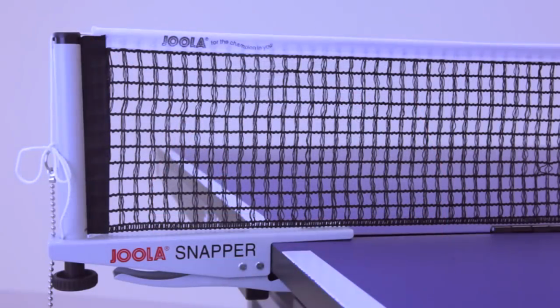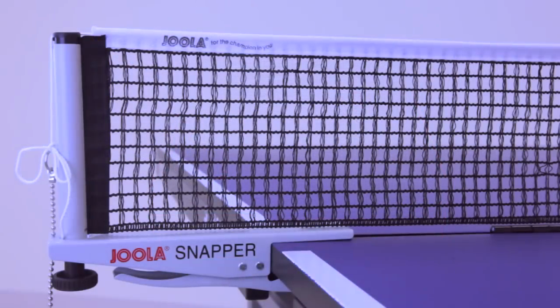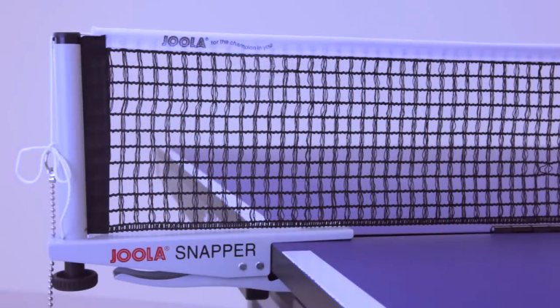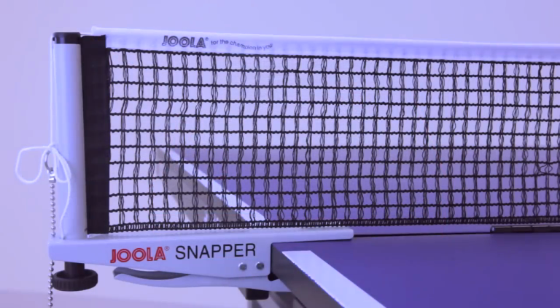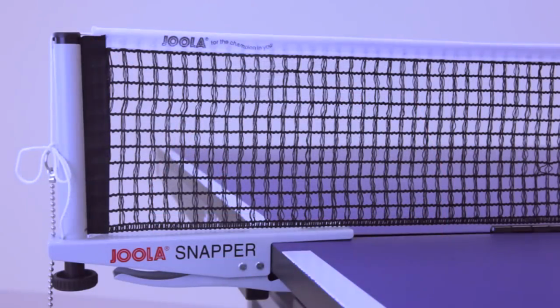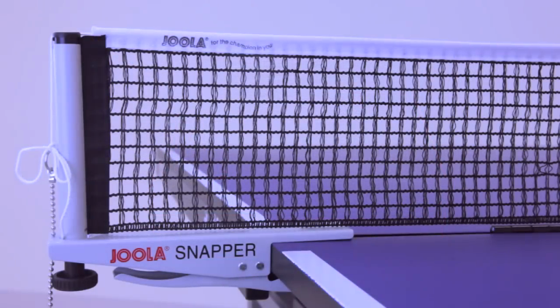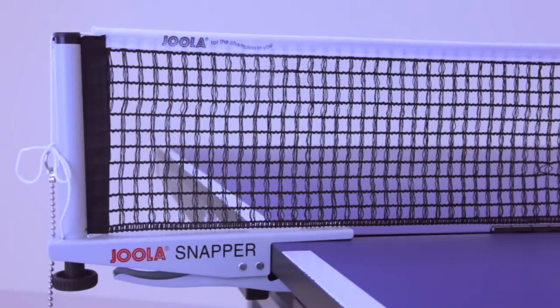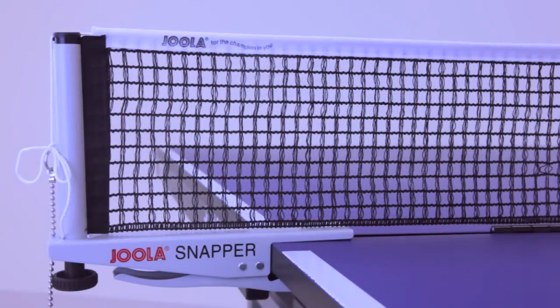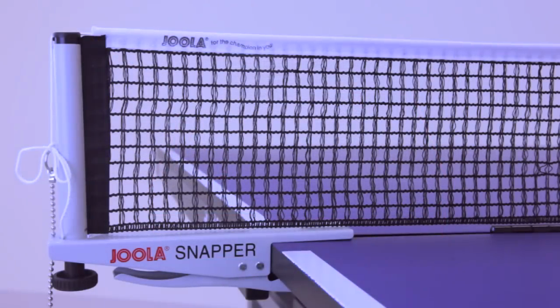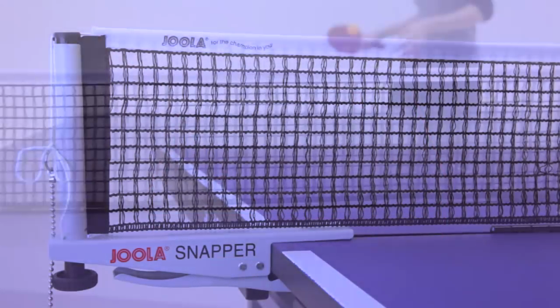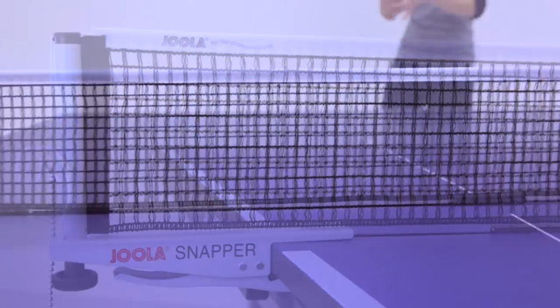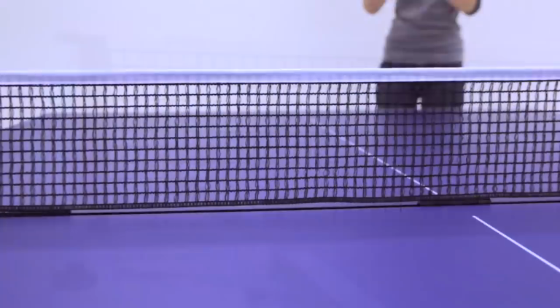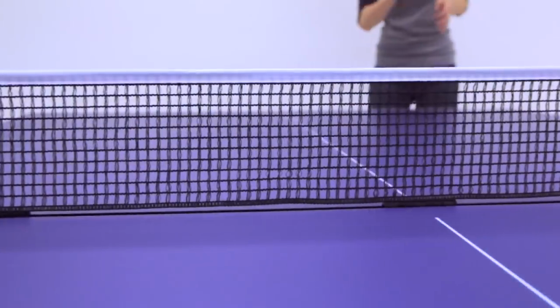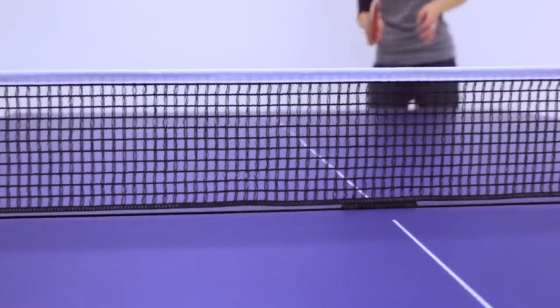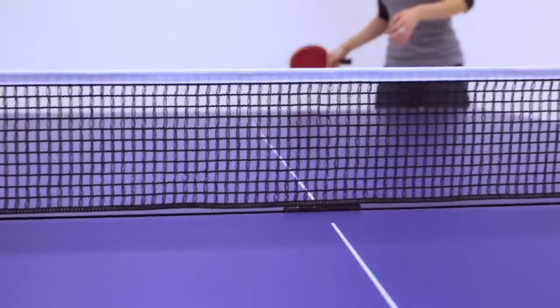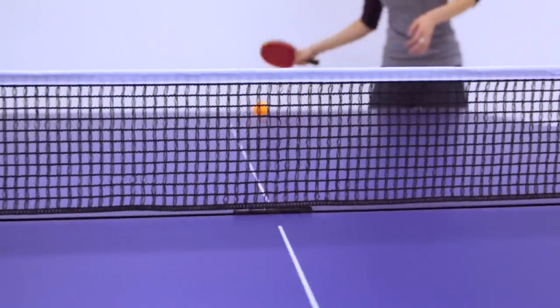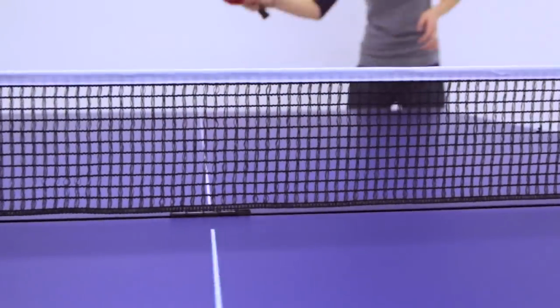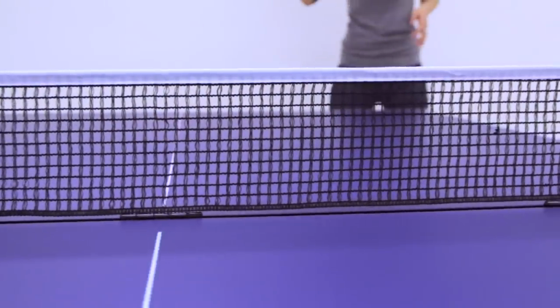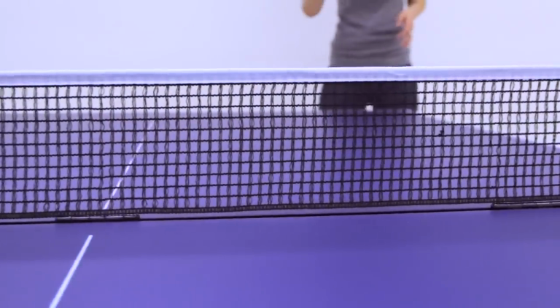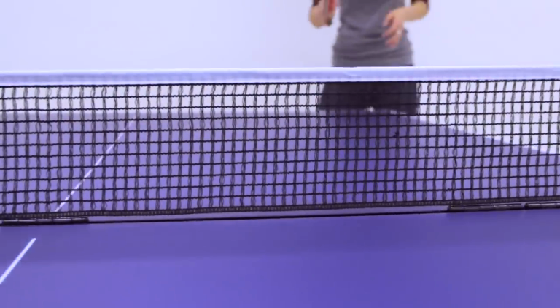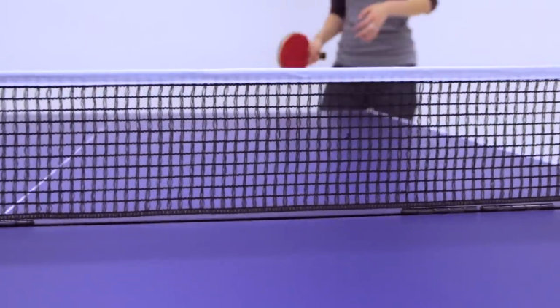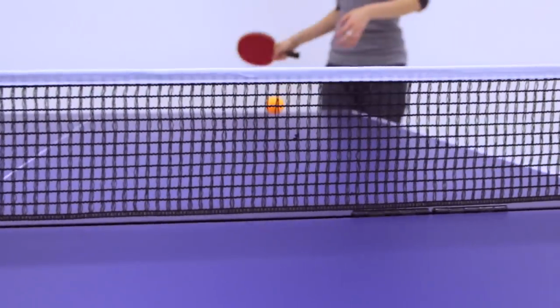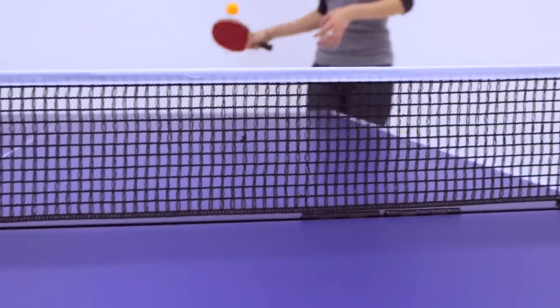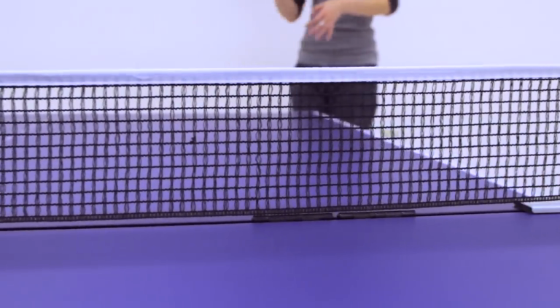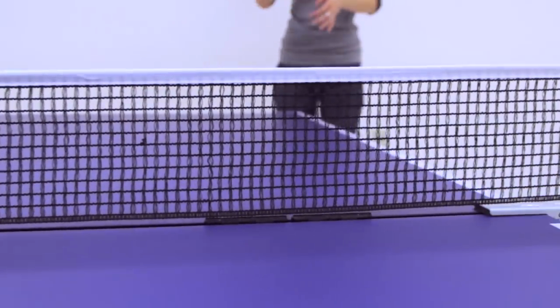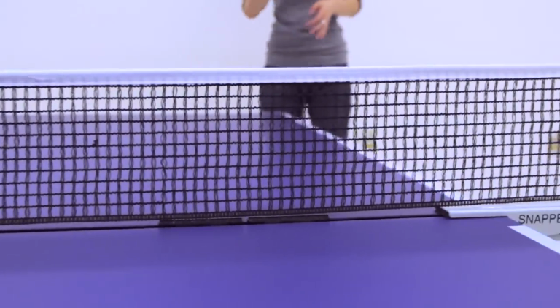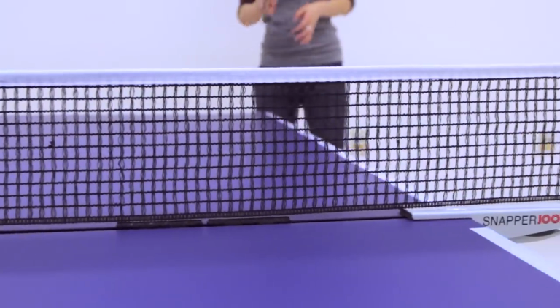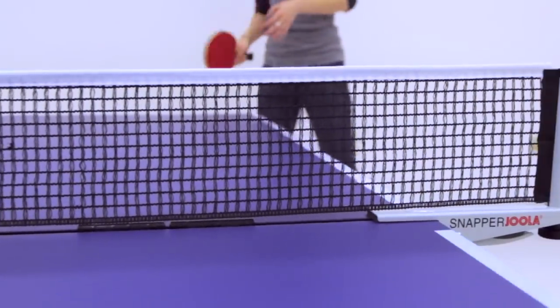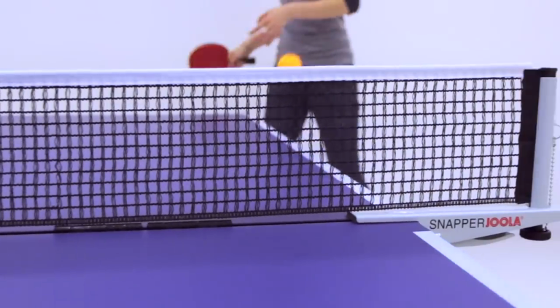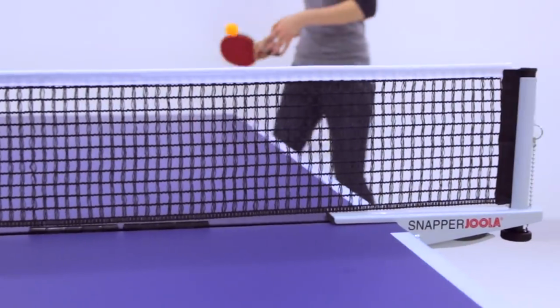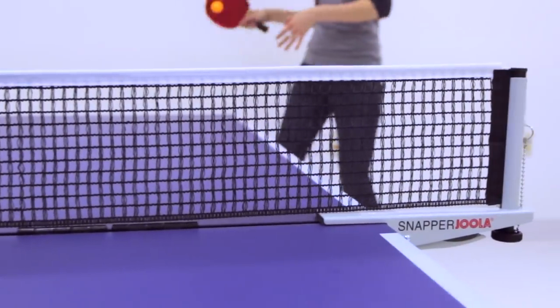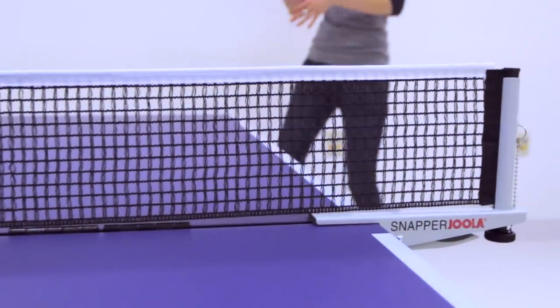A great net set at a great price. The Yola Snapper net and post set is perfect for home settings.